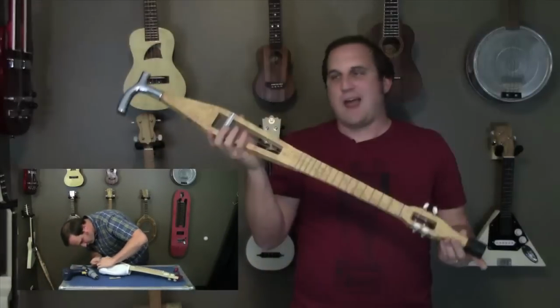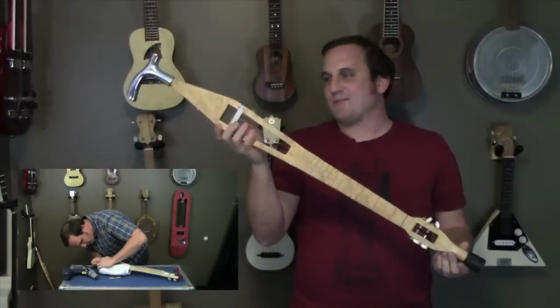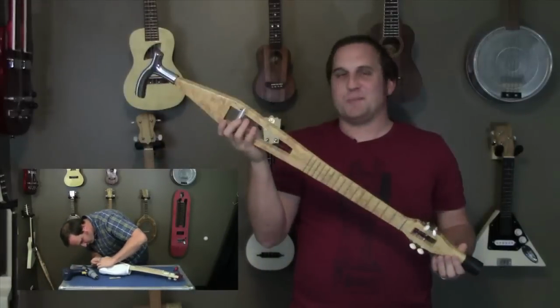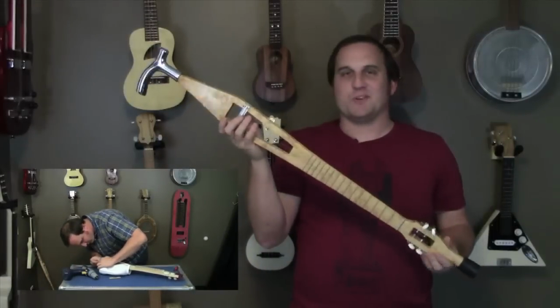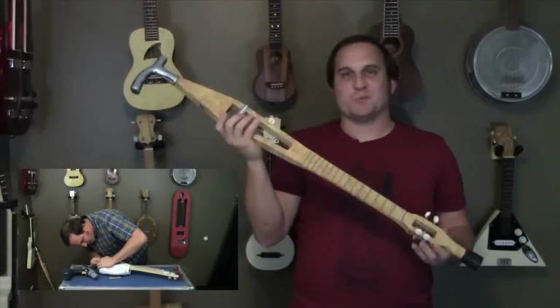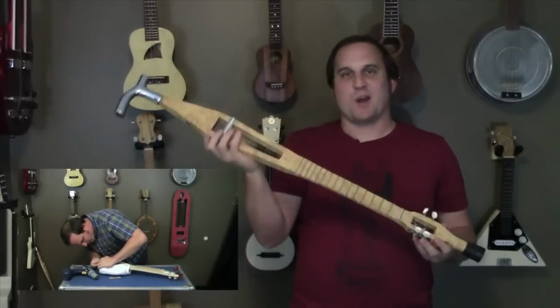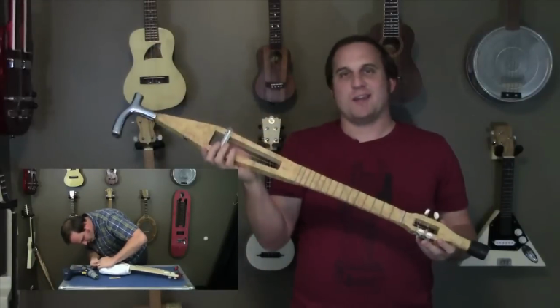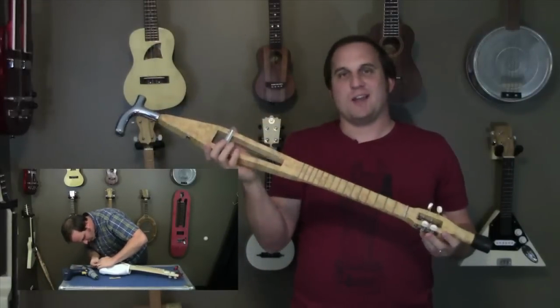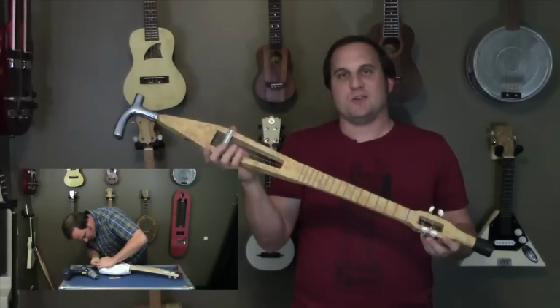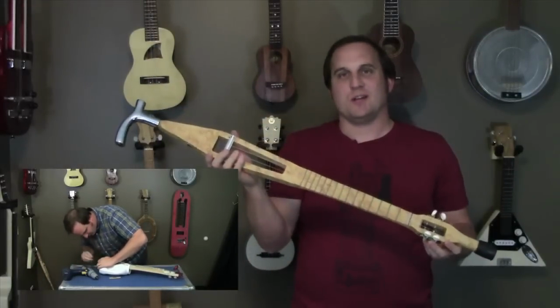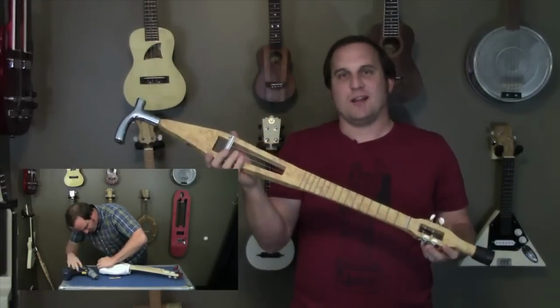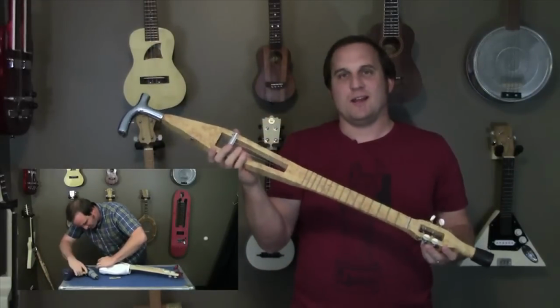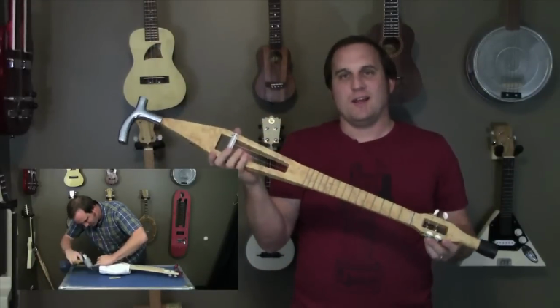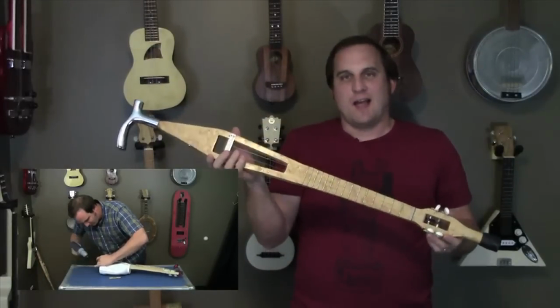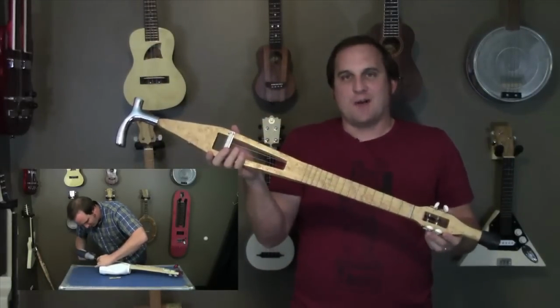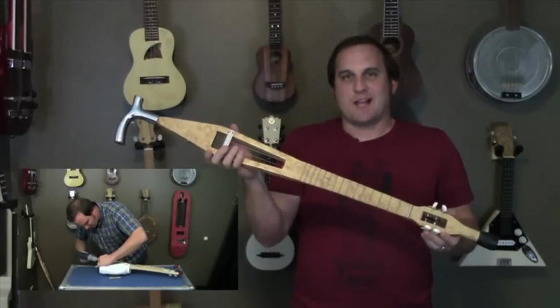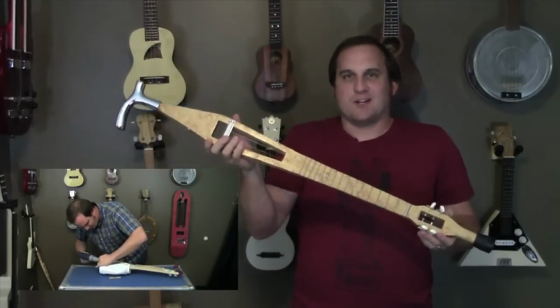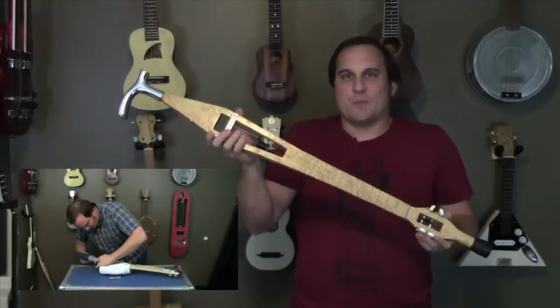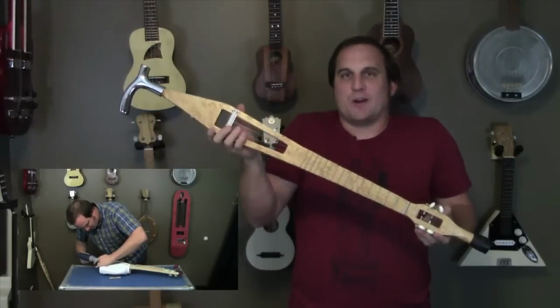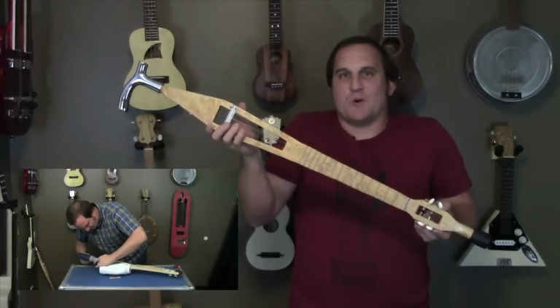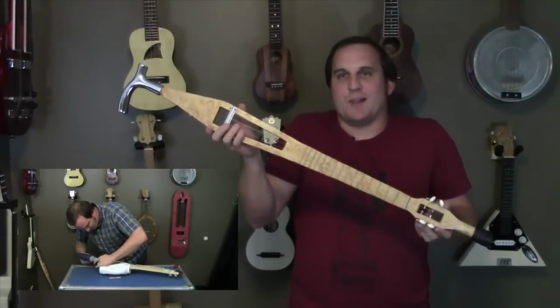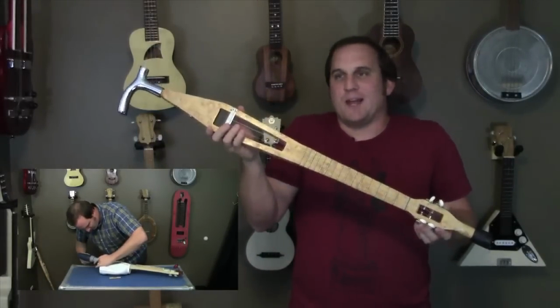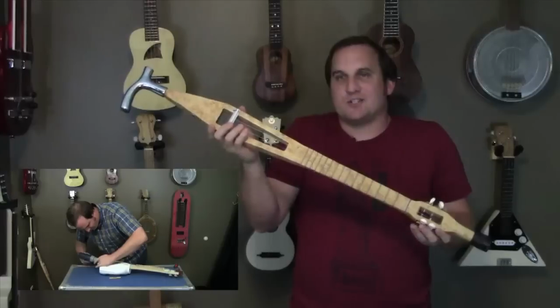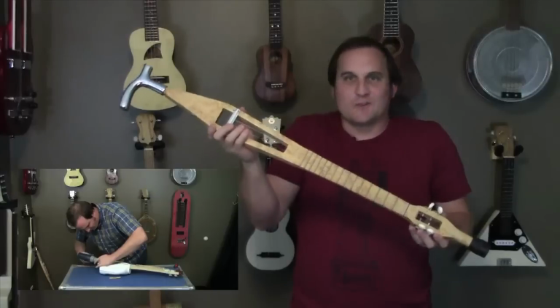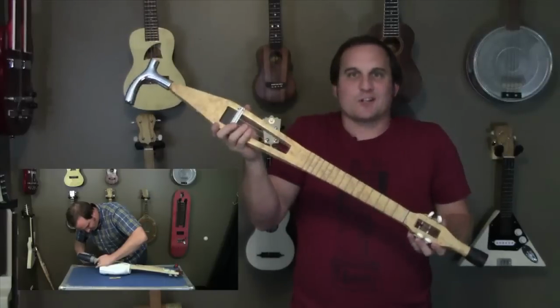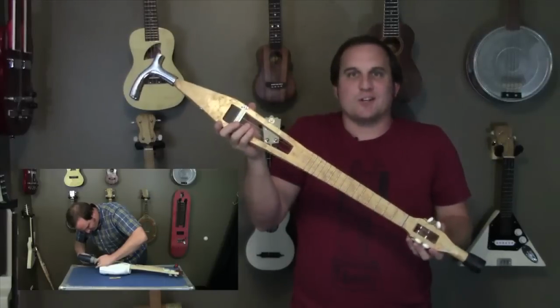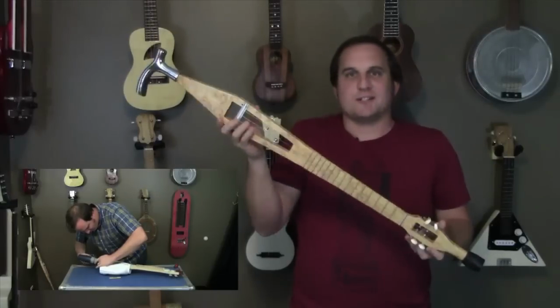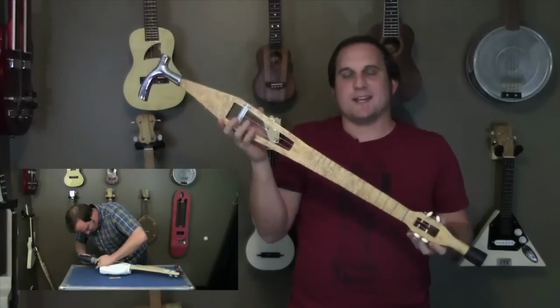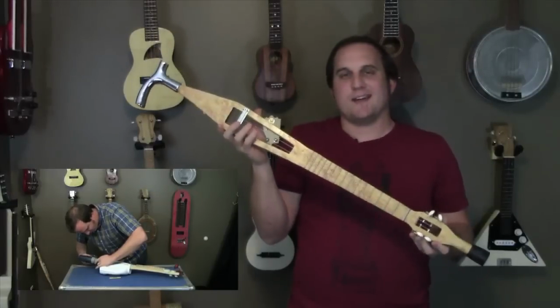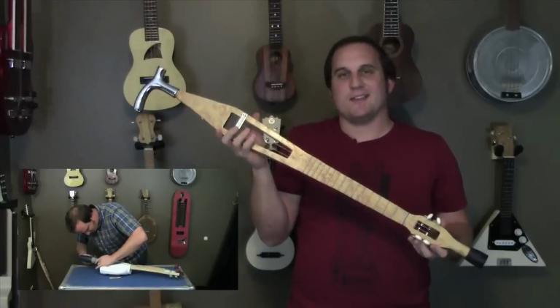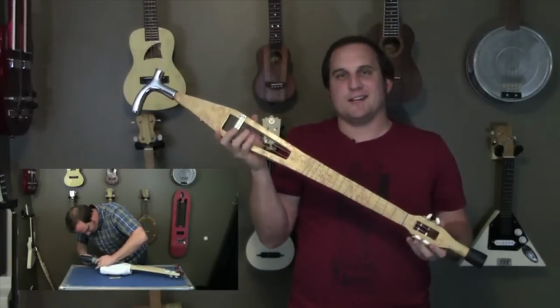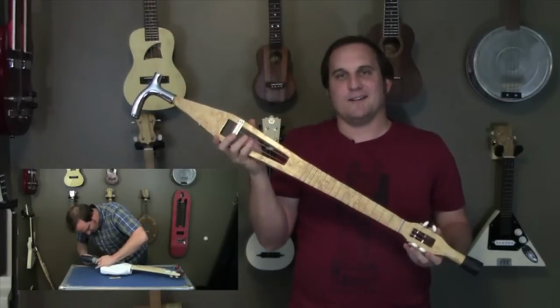After I built this walking cane ukulele, I was actually hoping that it hurt my leg just for an excuse to take it out on the town.